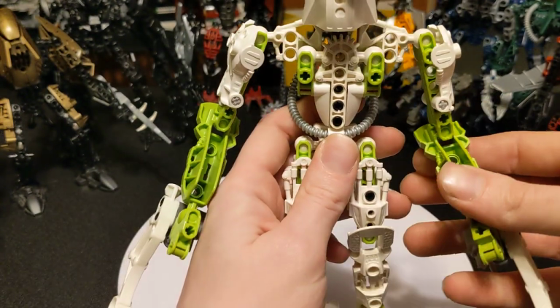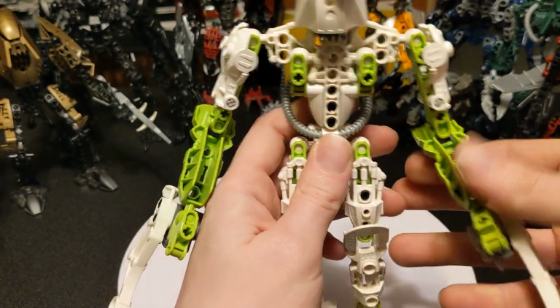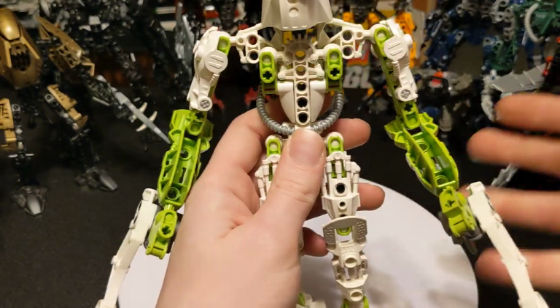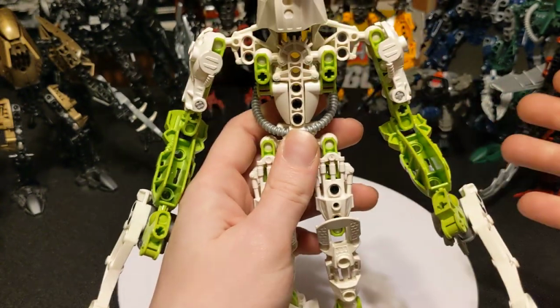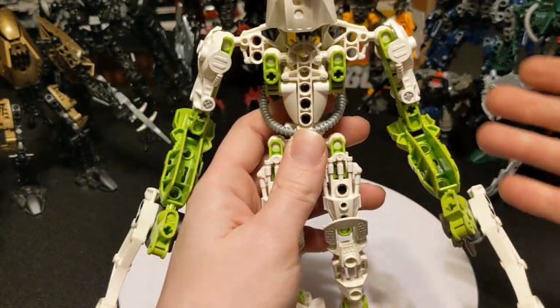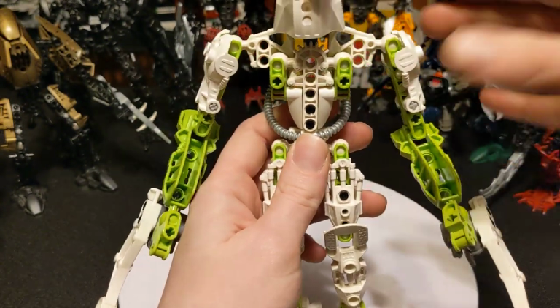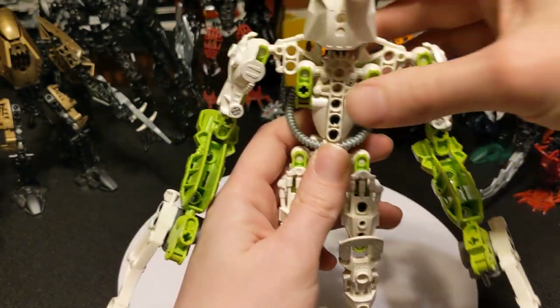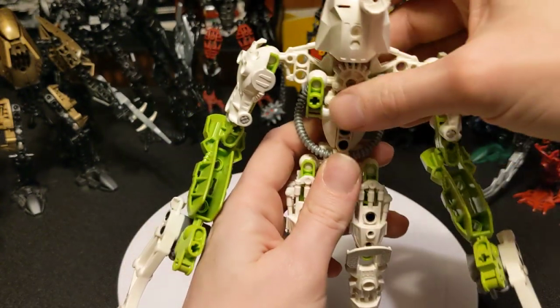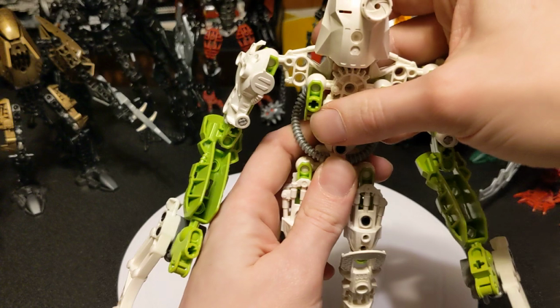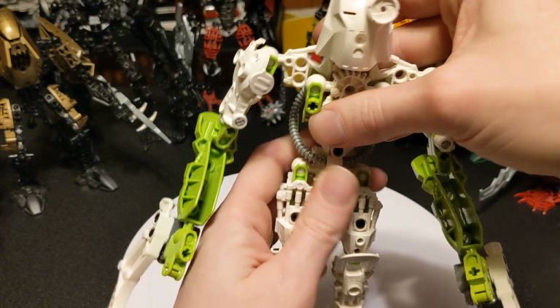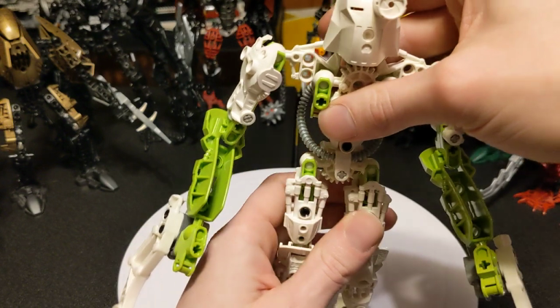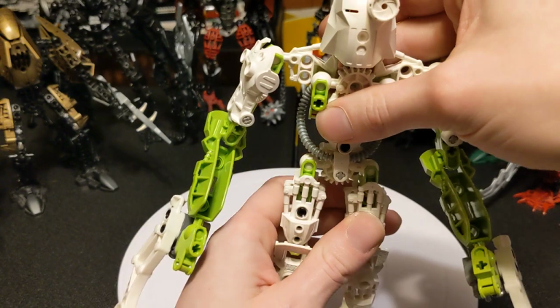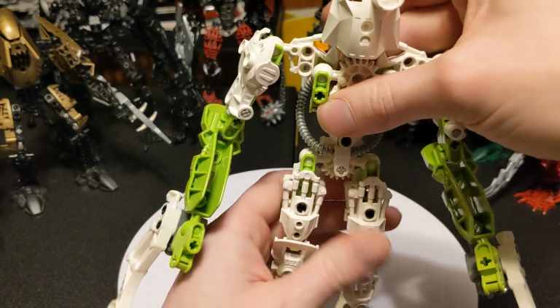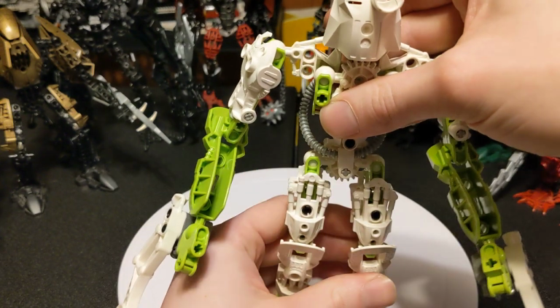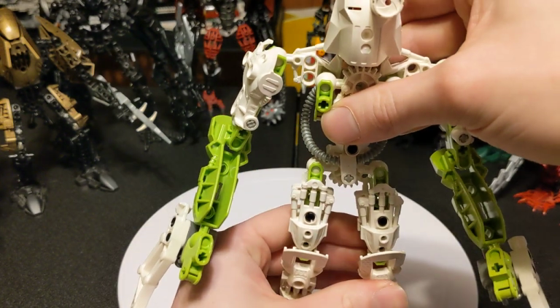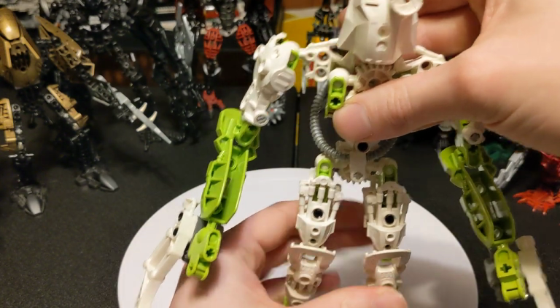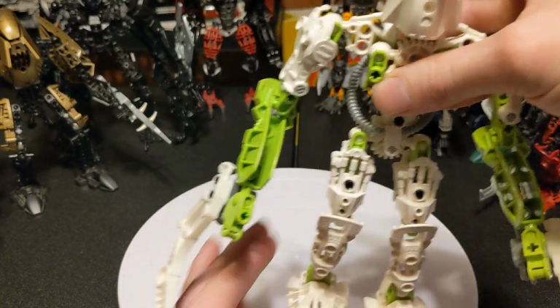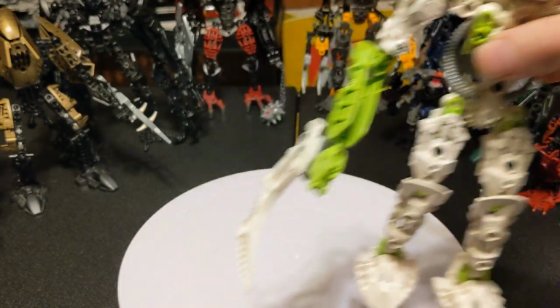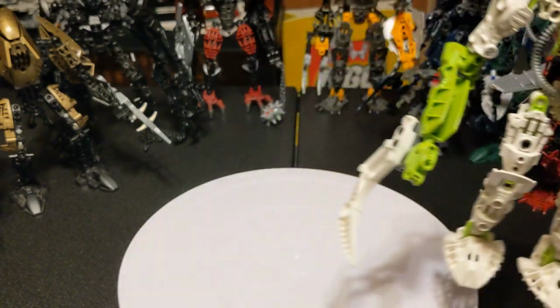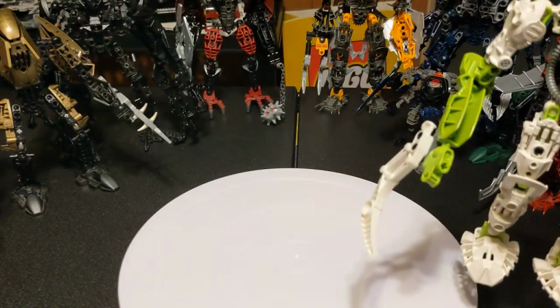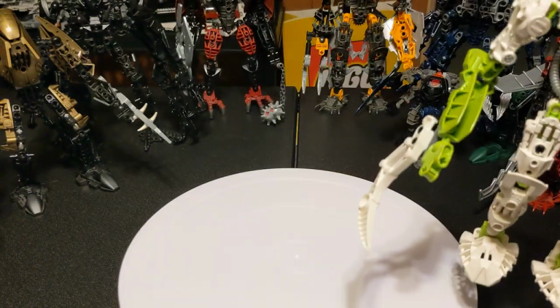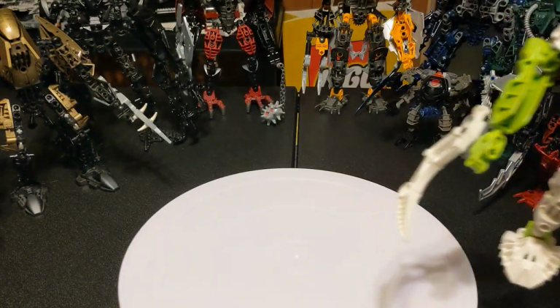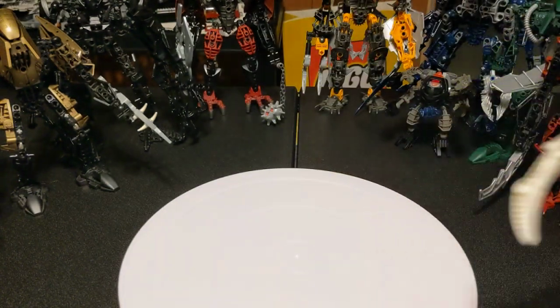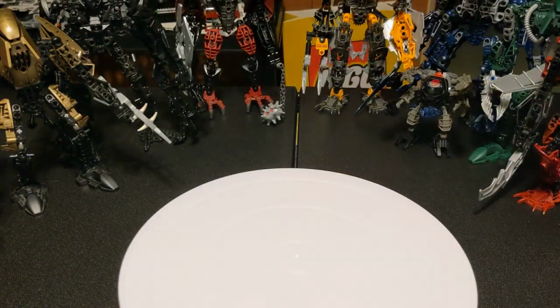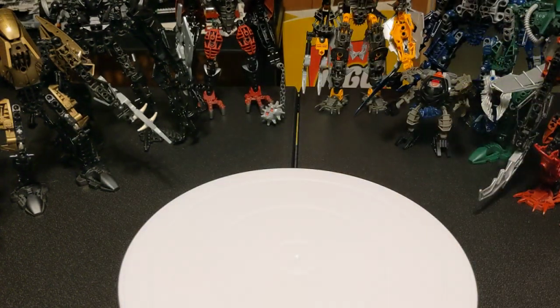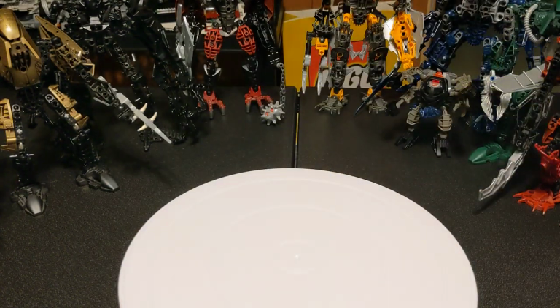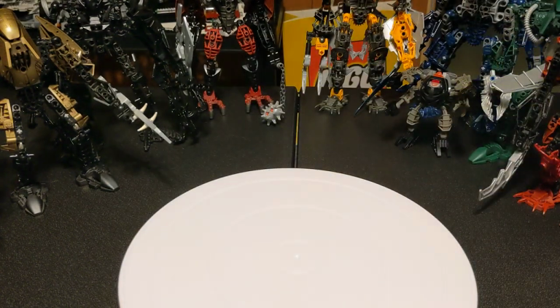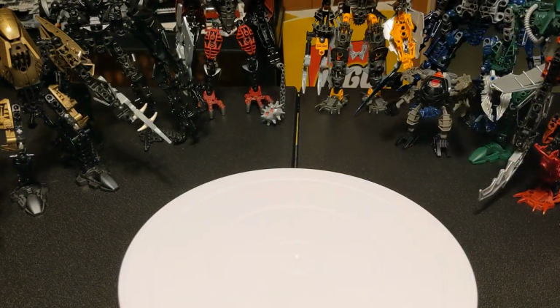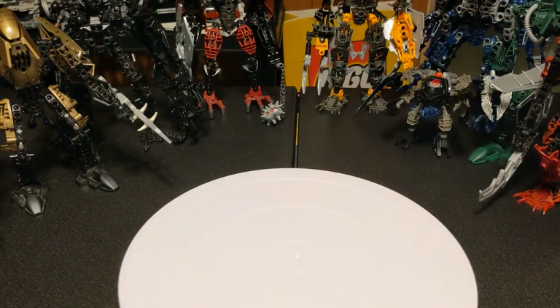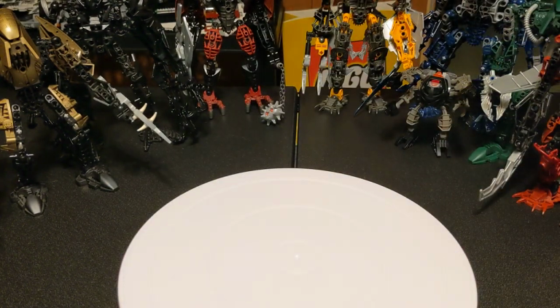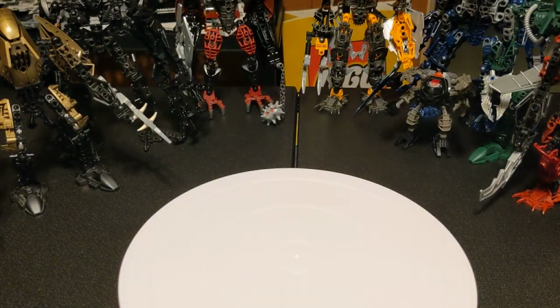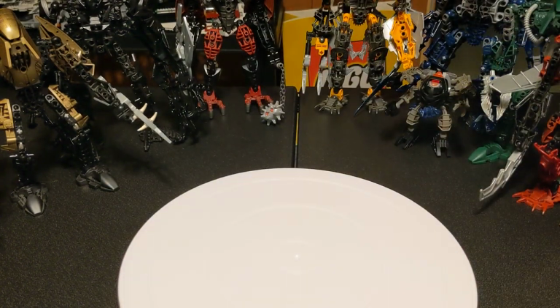Anyways, next time we do Bionicles it will probably be with the official sets. So stay tuned!